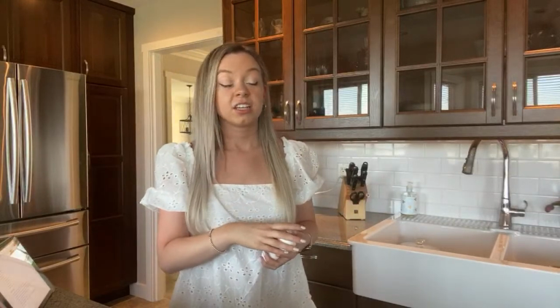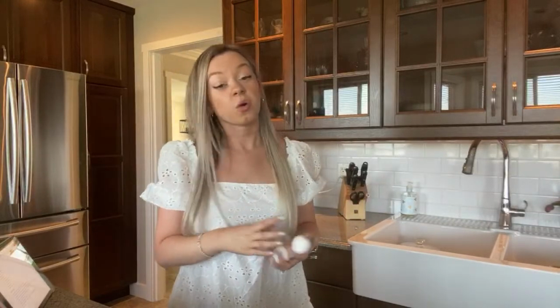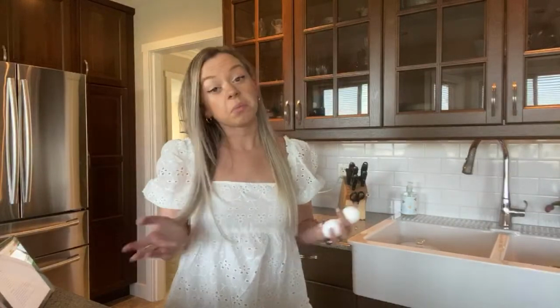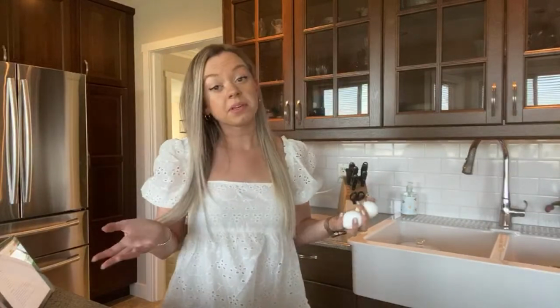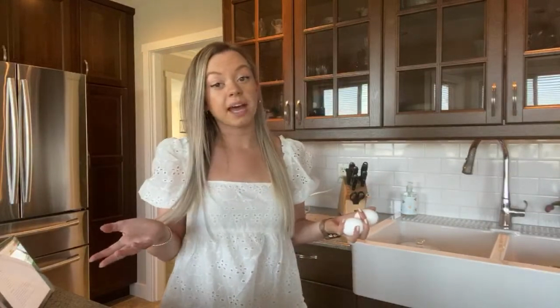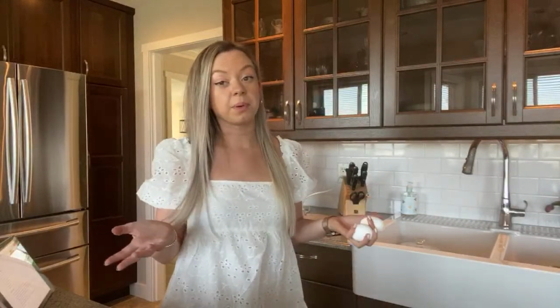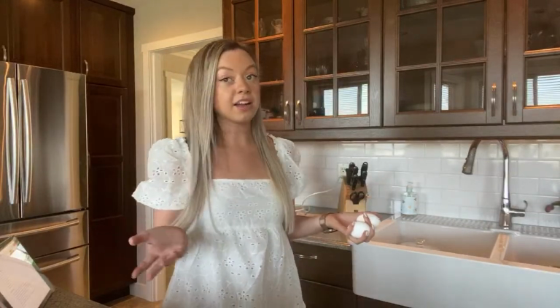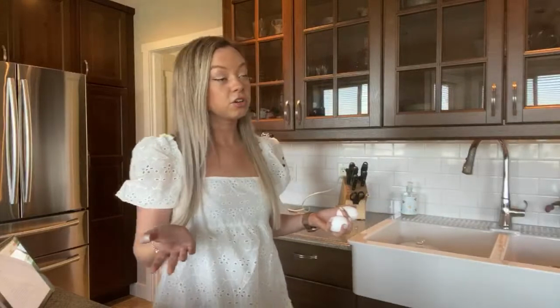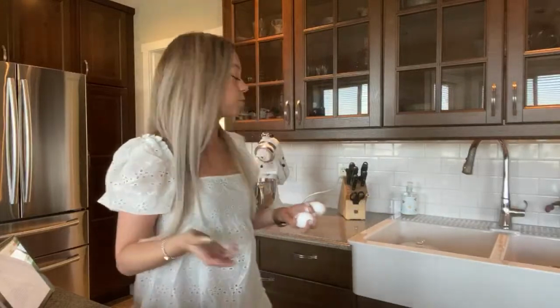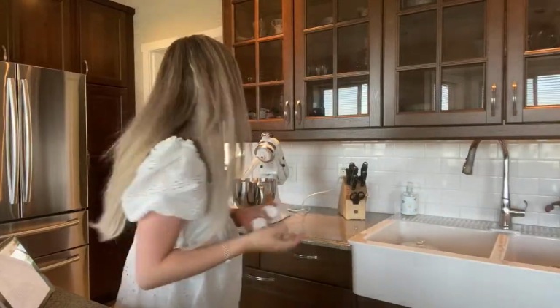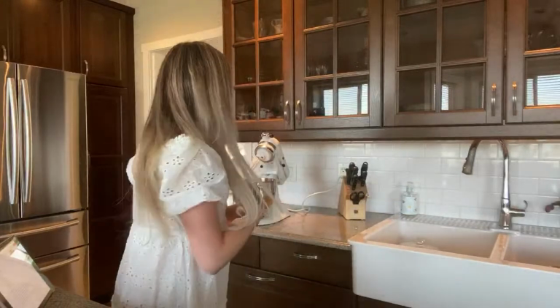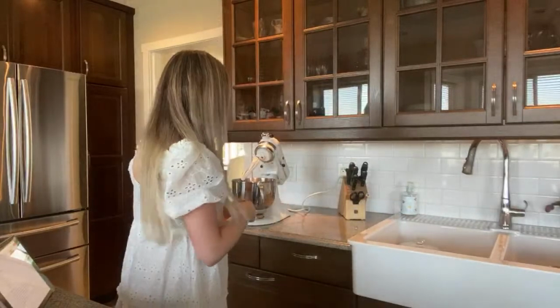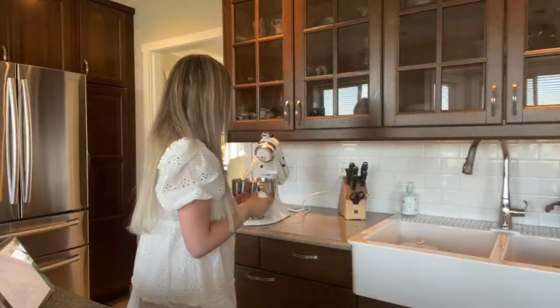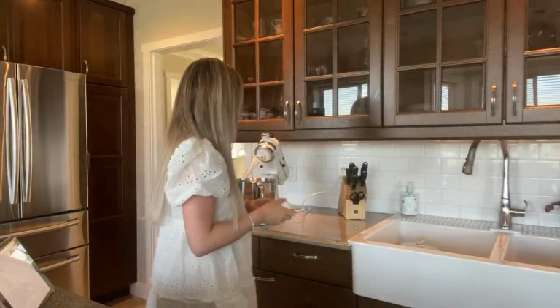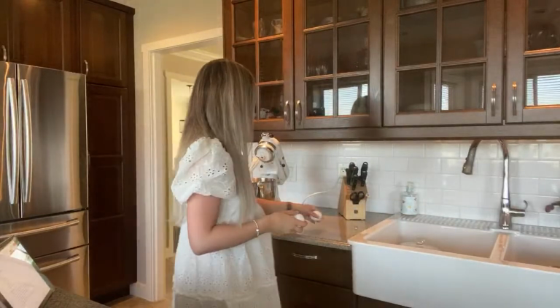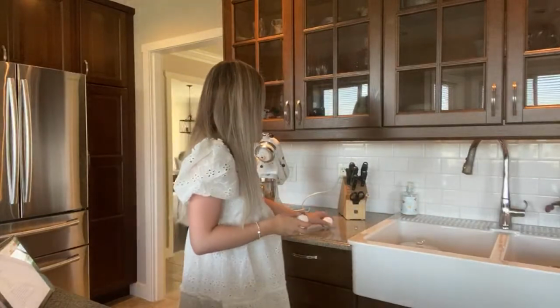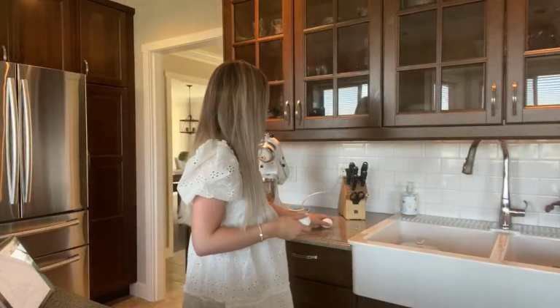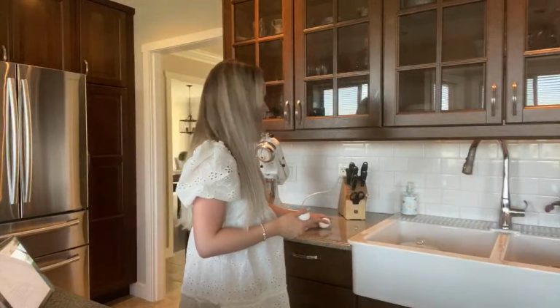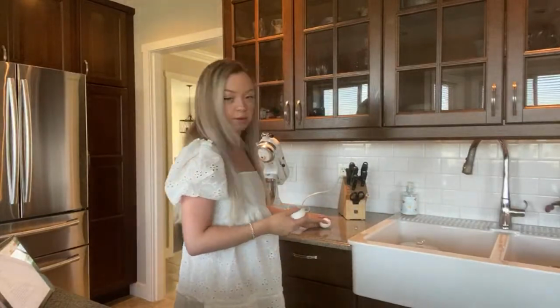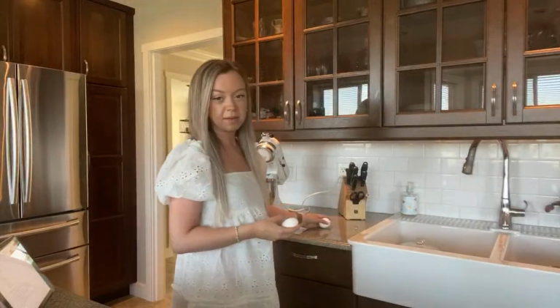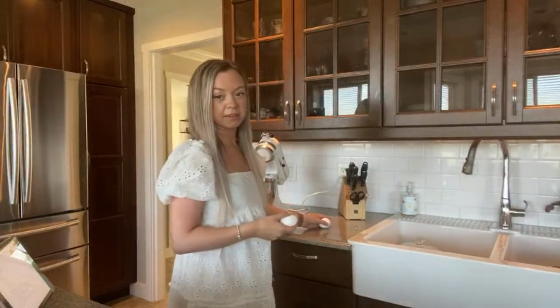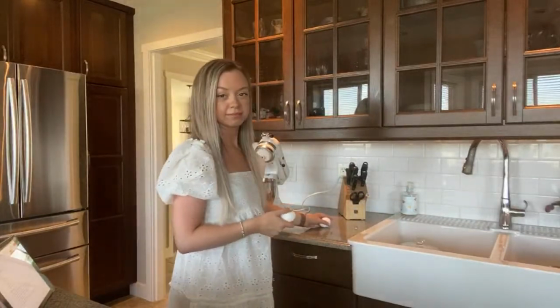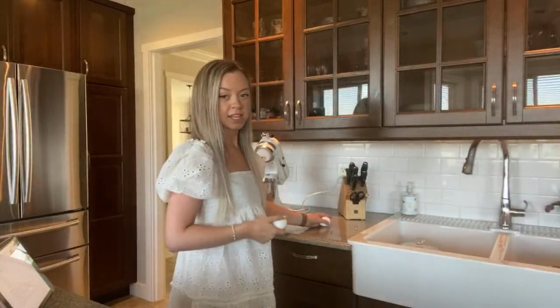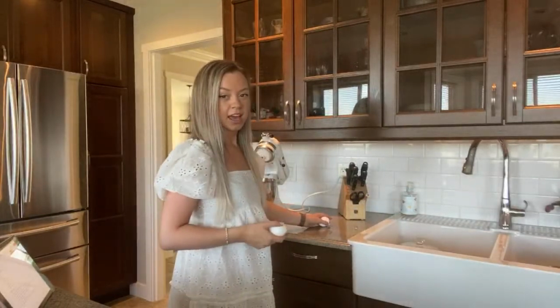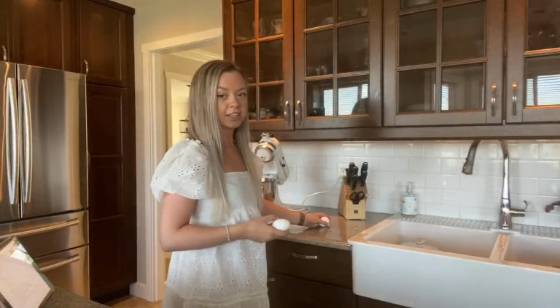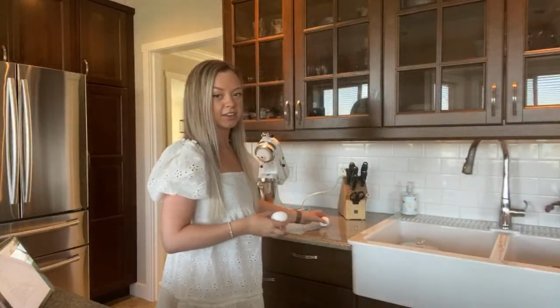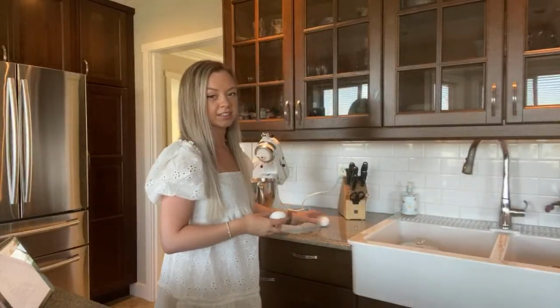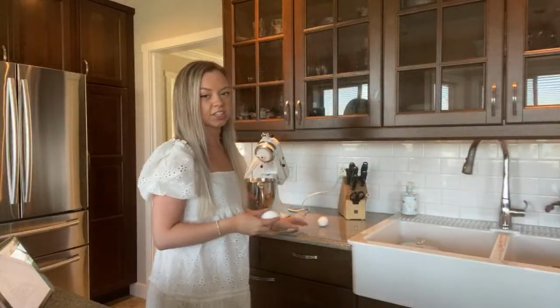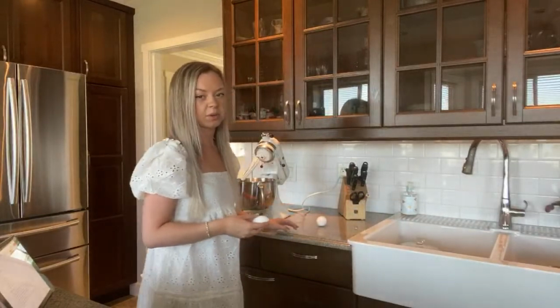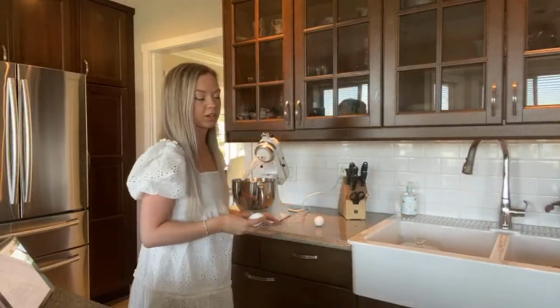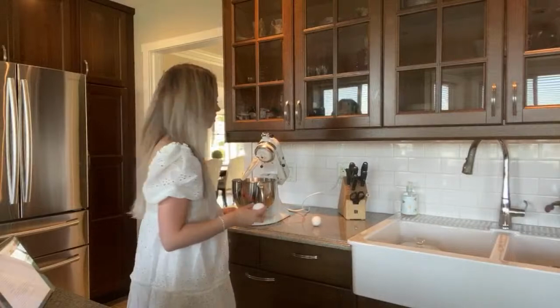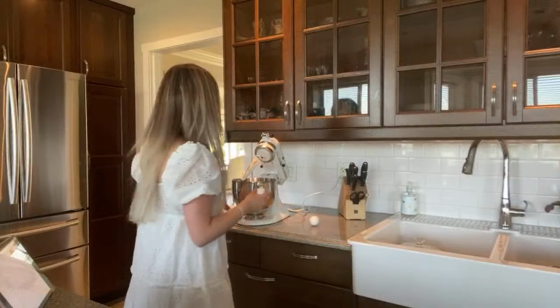Going to the pumpkin patch, but I don't know if we're going to be able to do that this year. I feel like everything's just going to be weird this year.